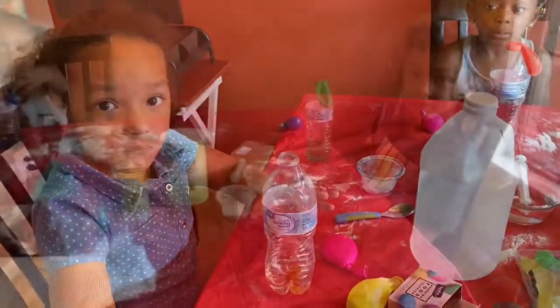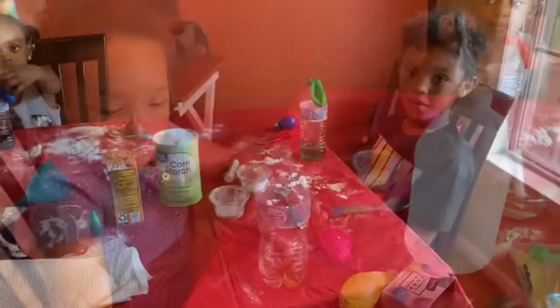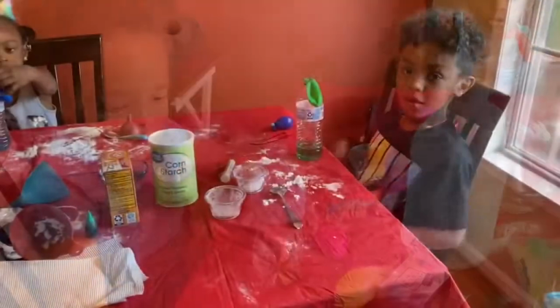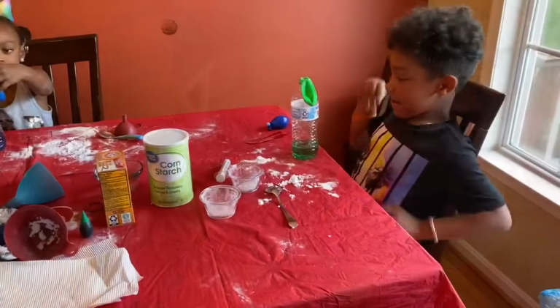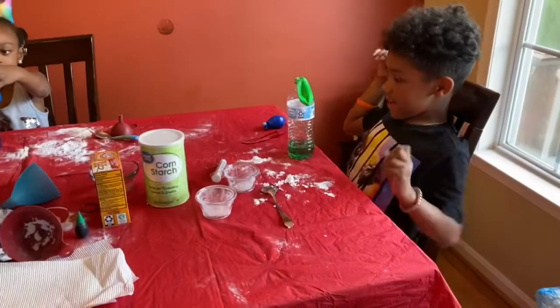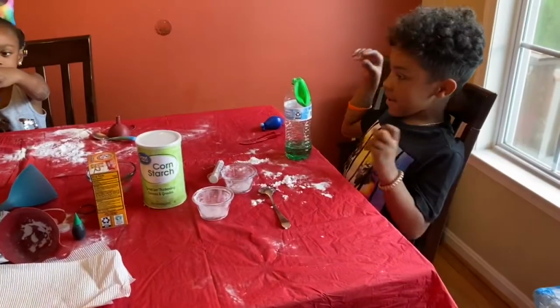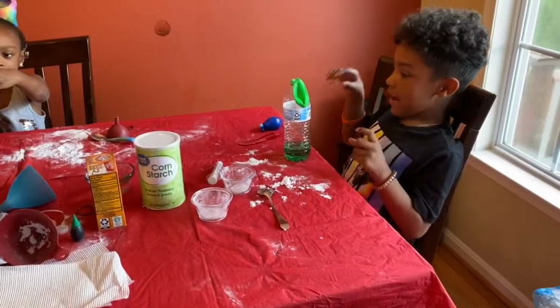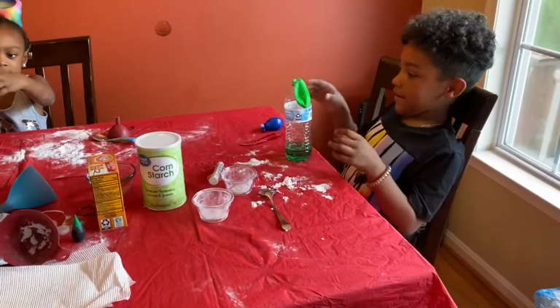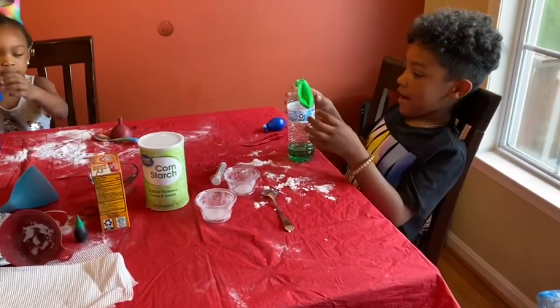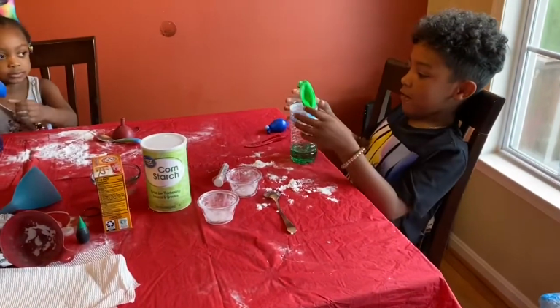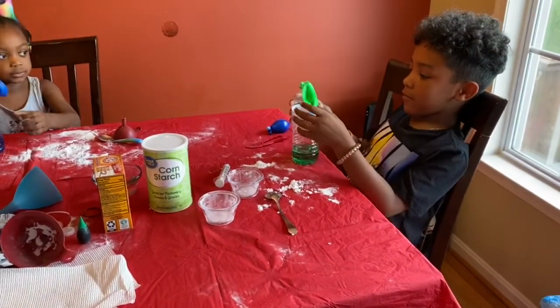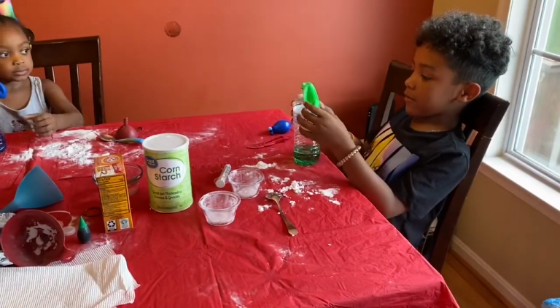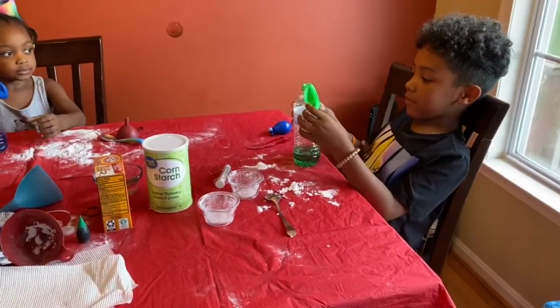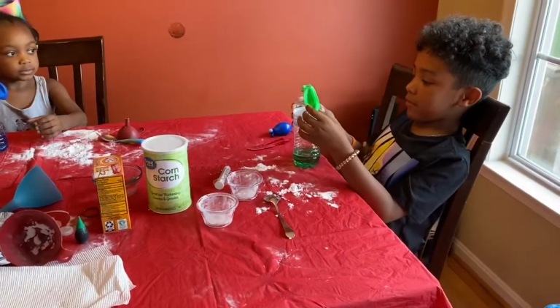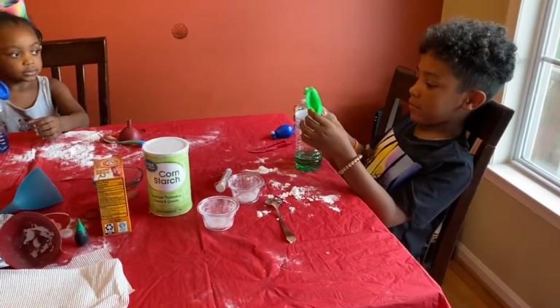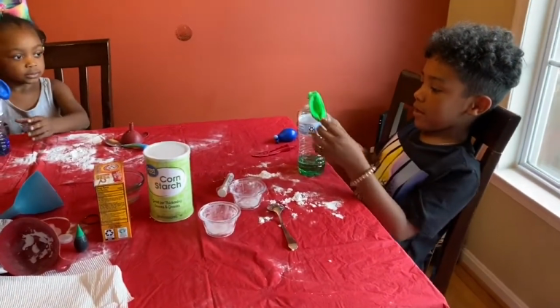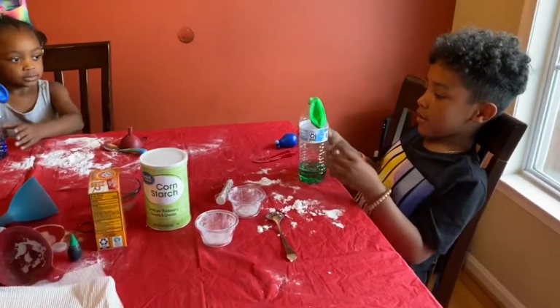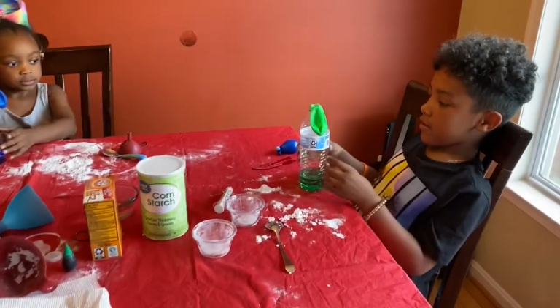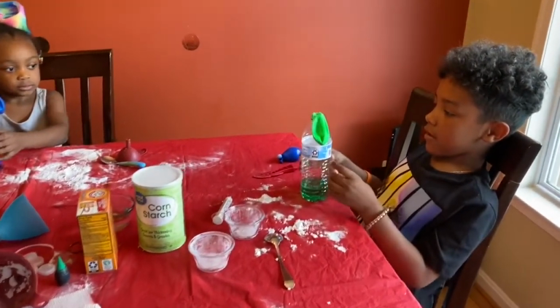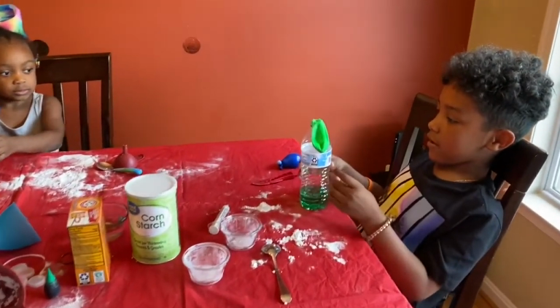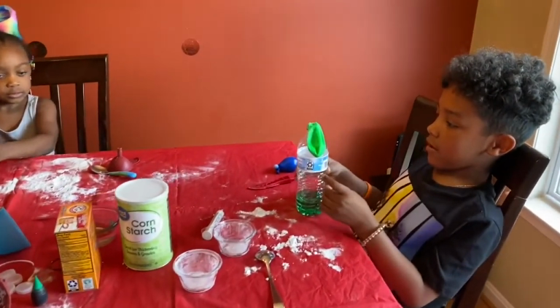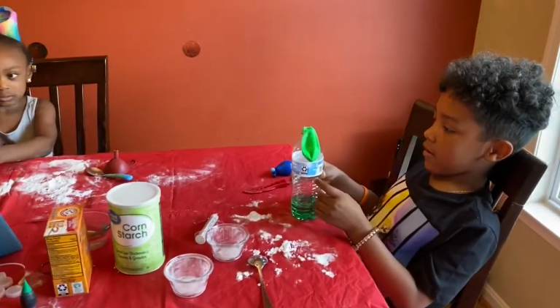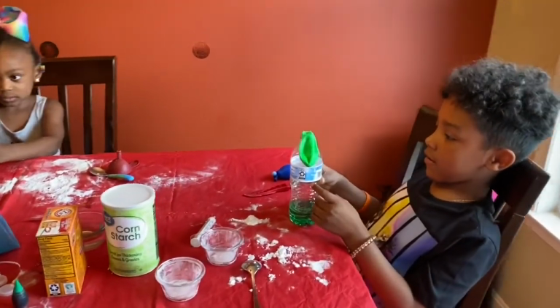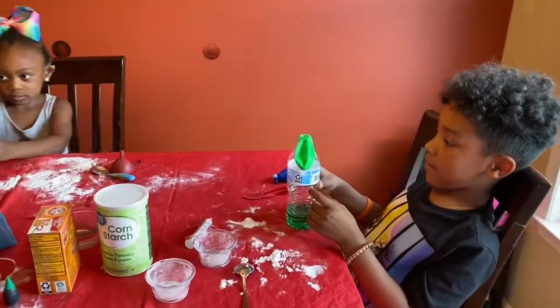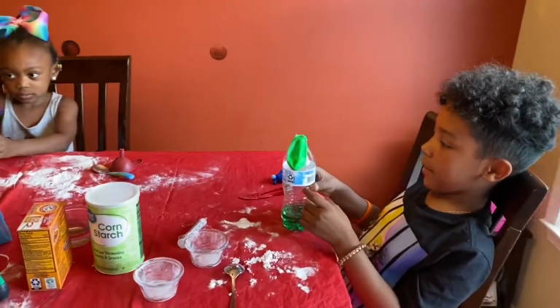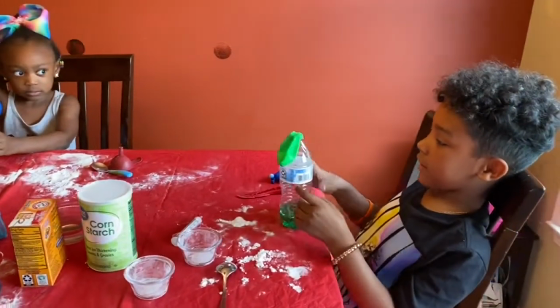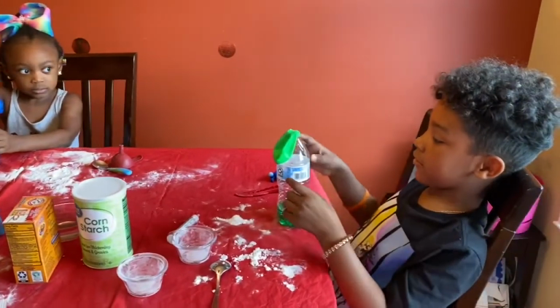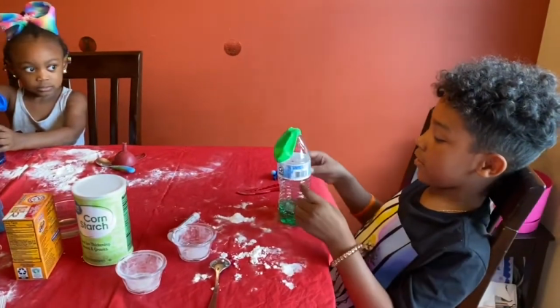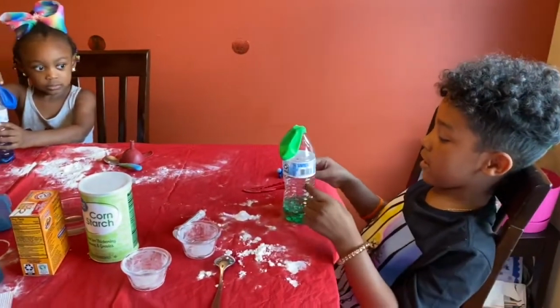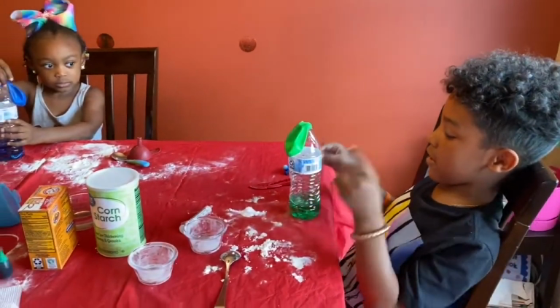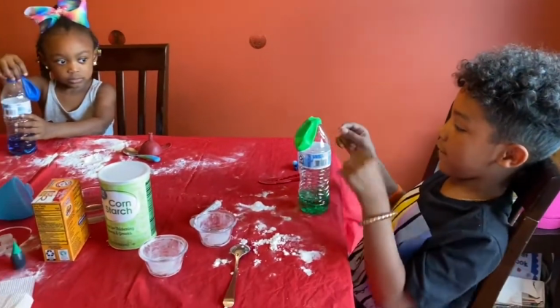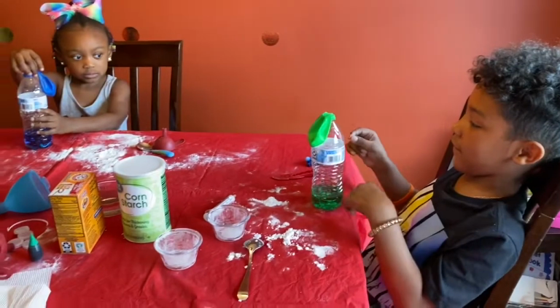Okay guys, now we're going to put the baking soda in the vinegar.